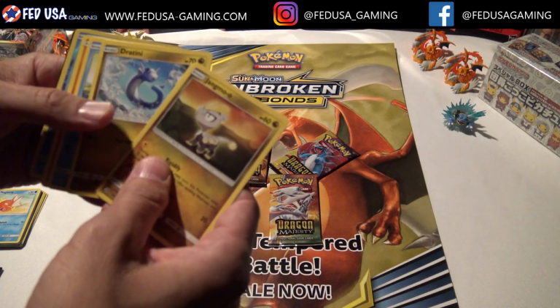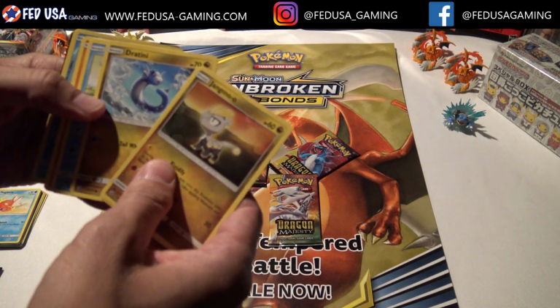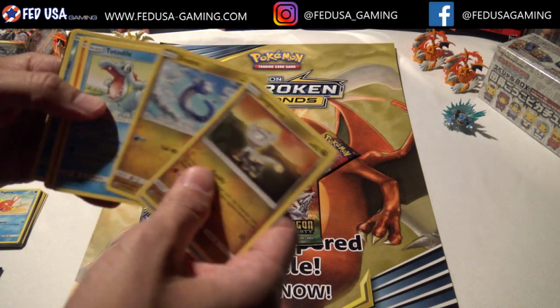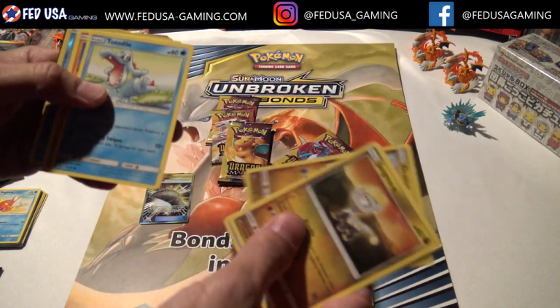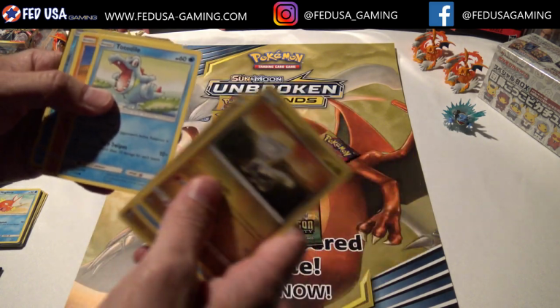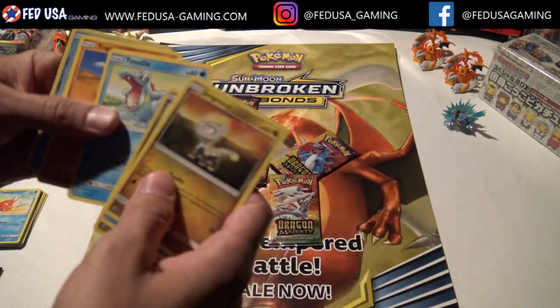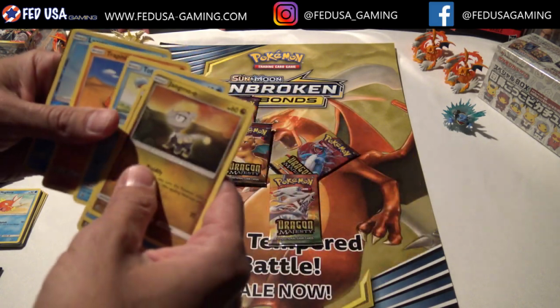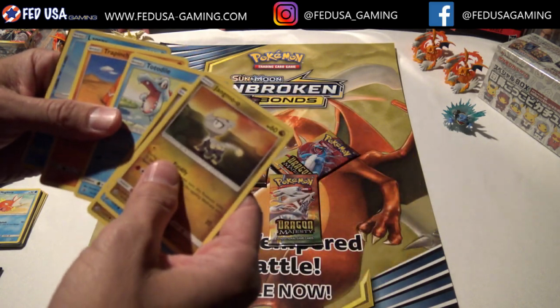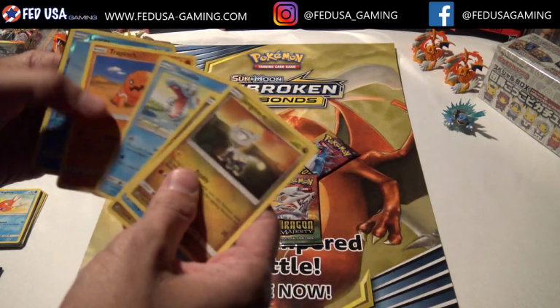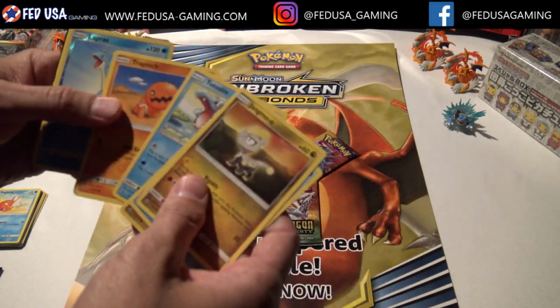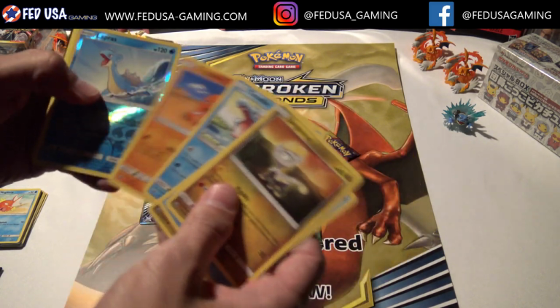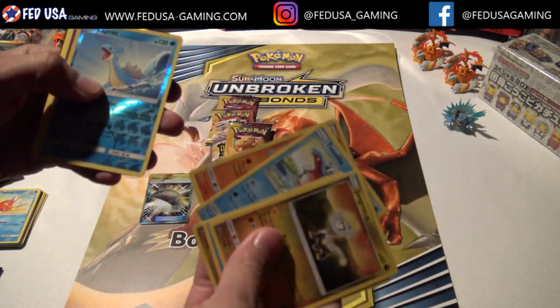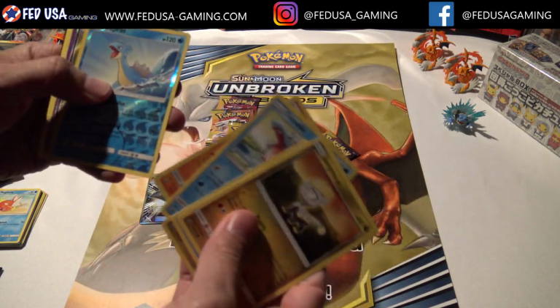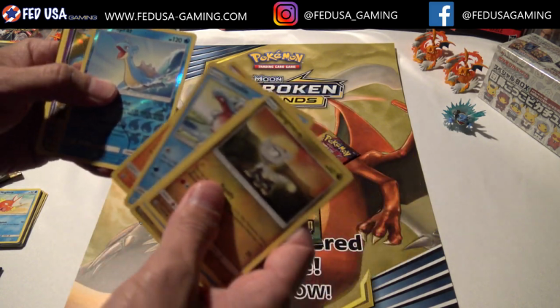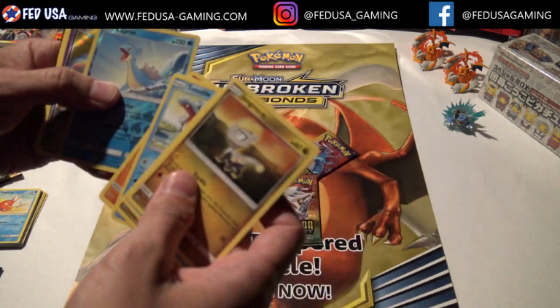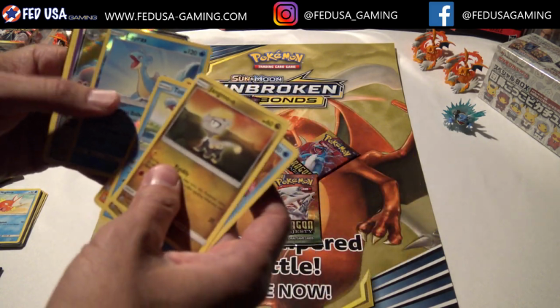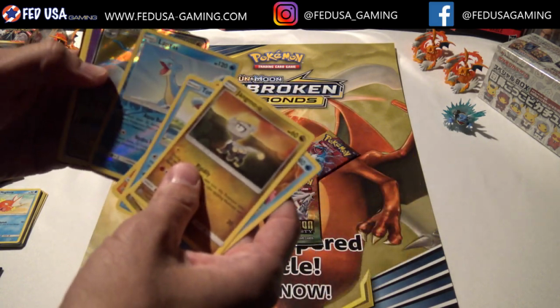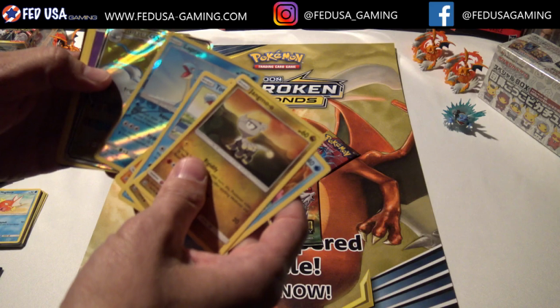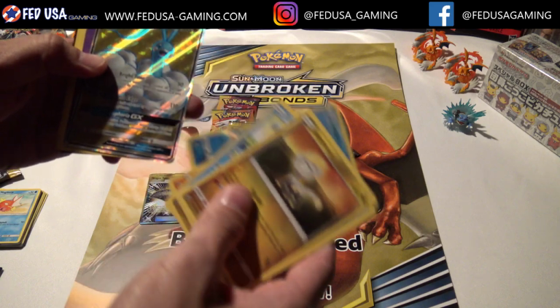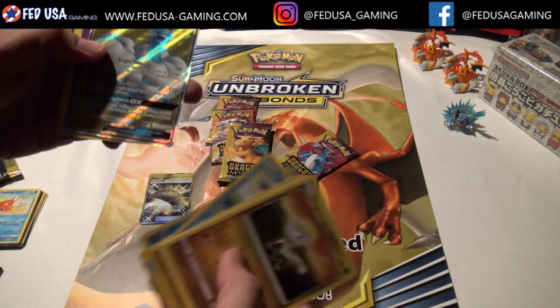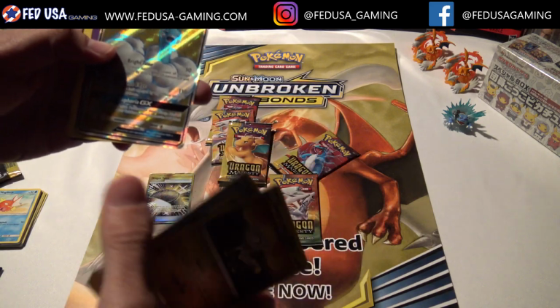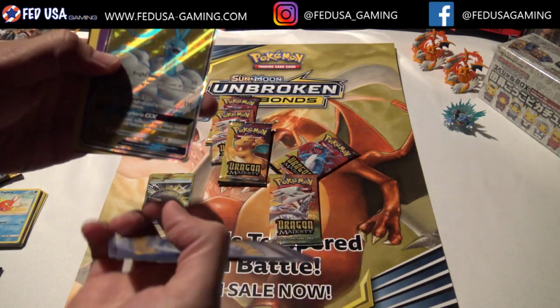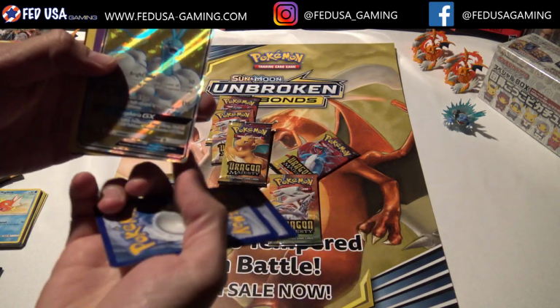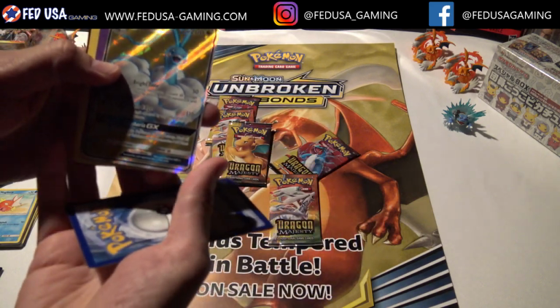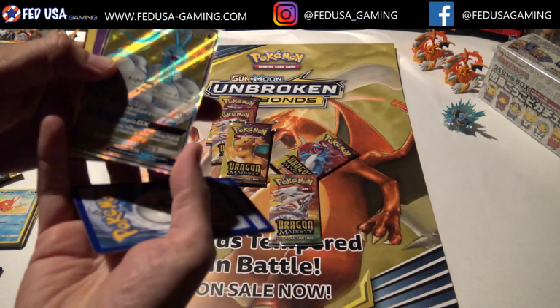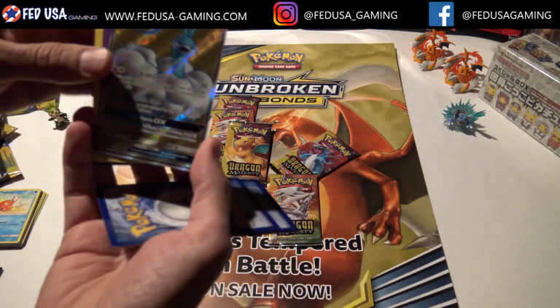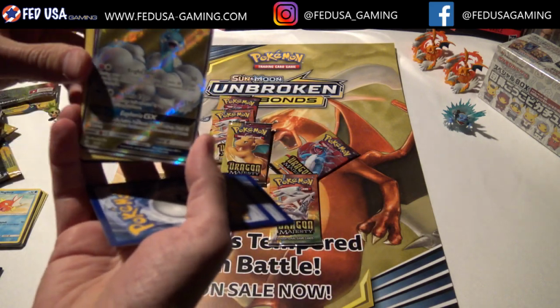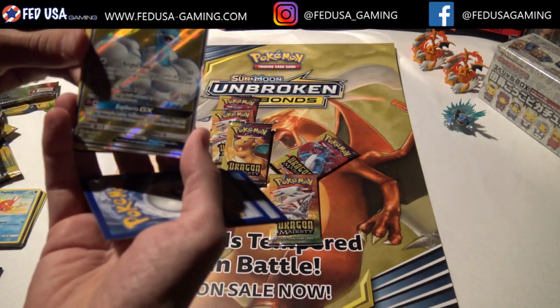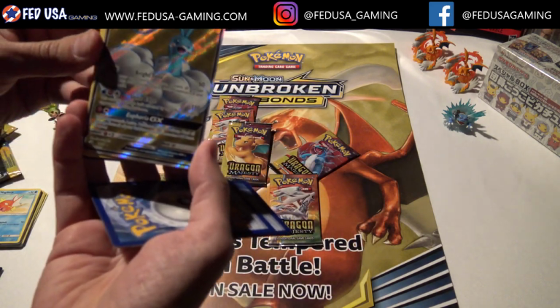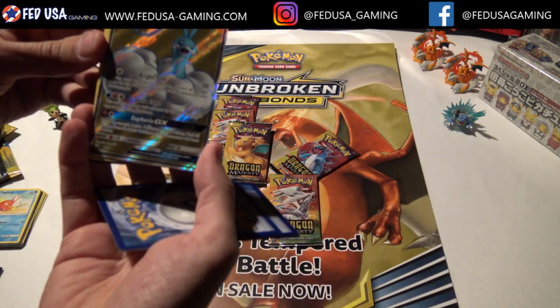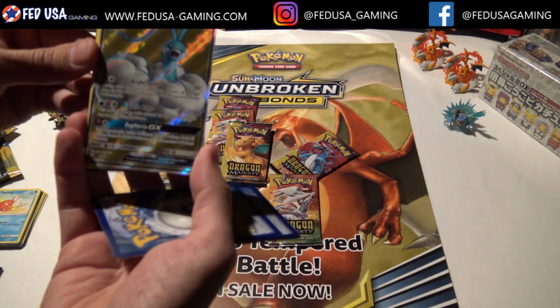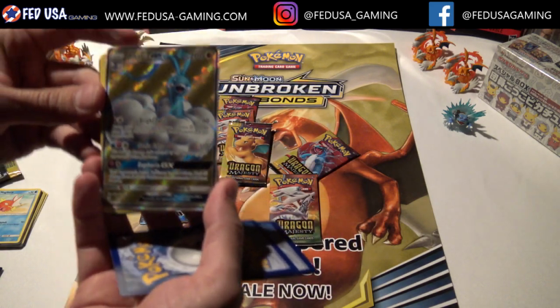Dratini, Totodile, Lapras - whoa! Altaria GX! Very nice. So we've got, look at that, four packs in - a Secret Rare and a GX.